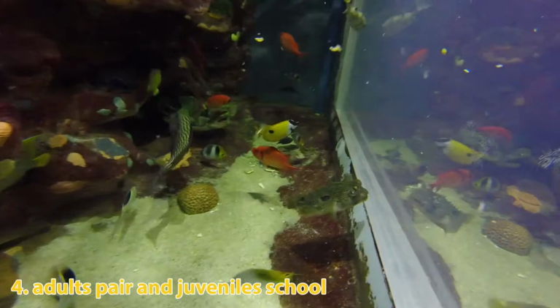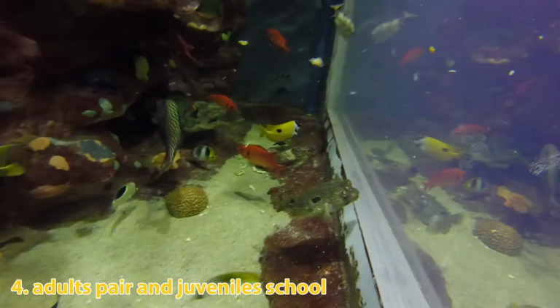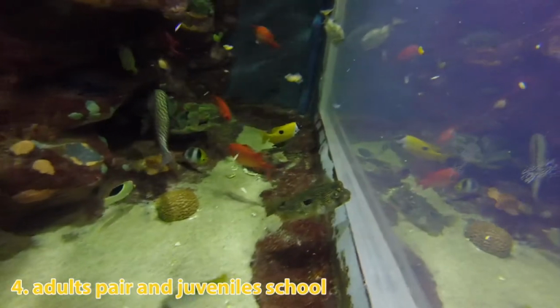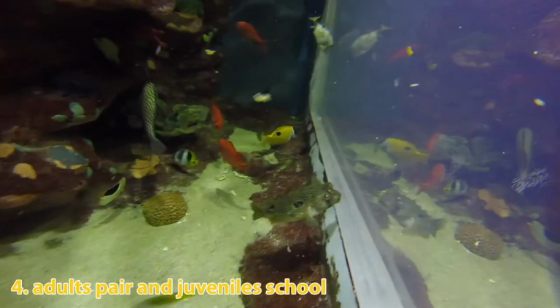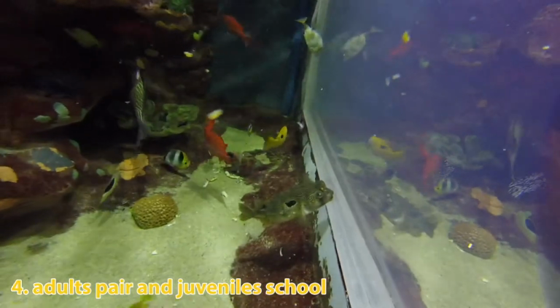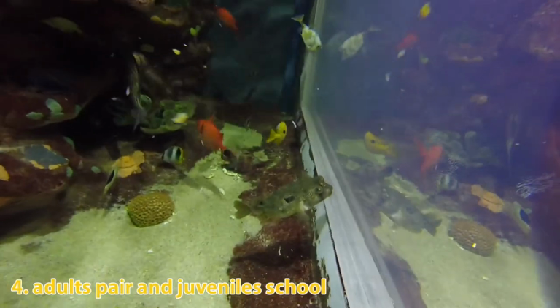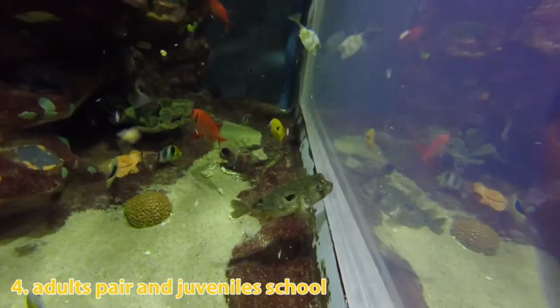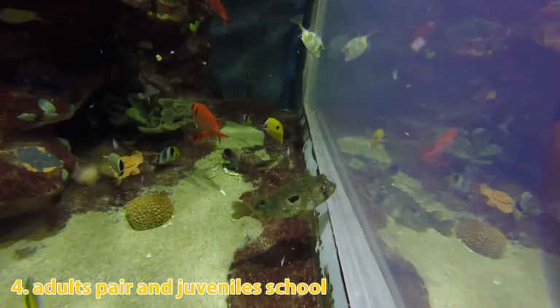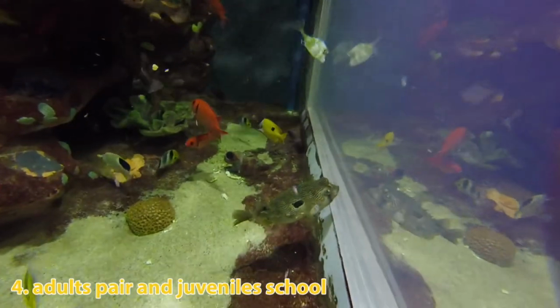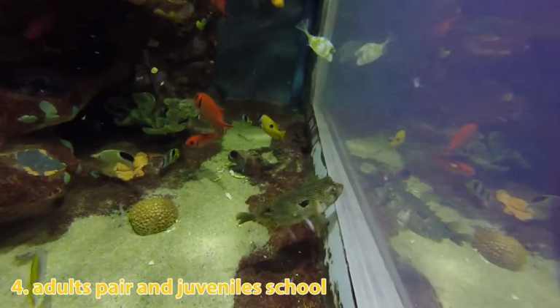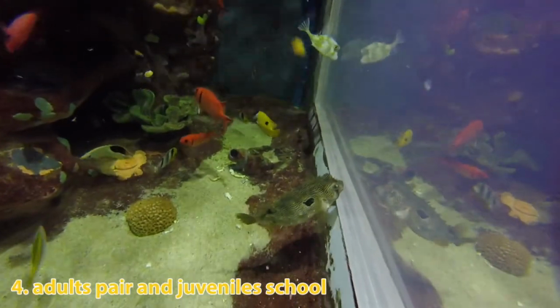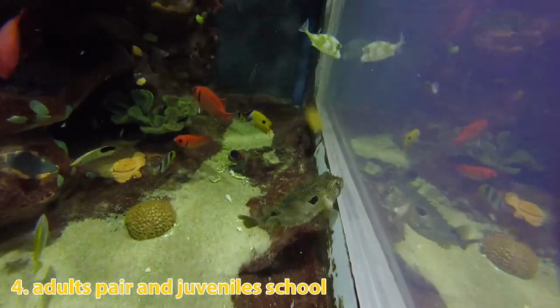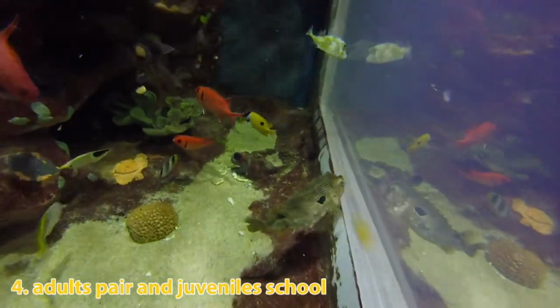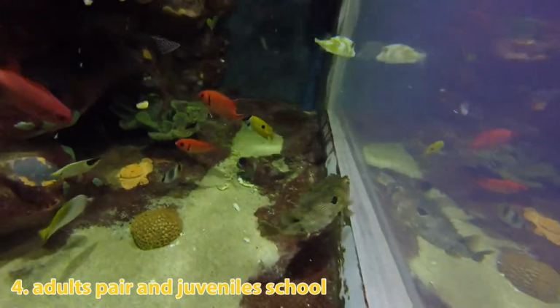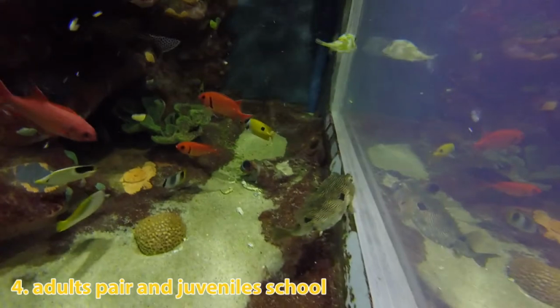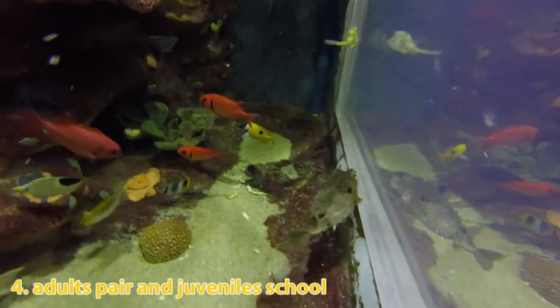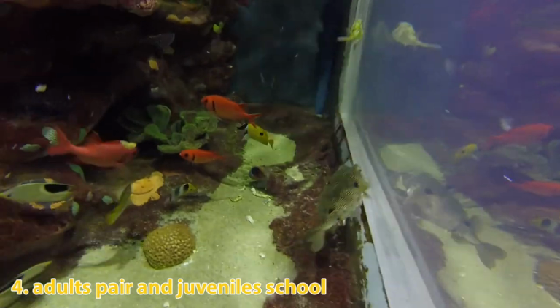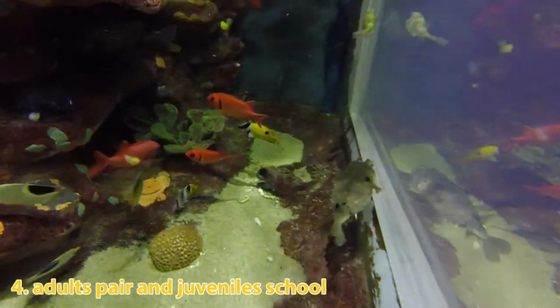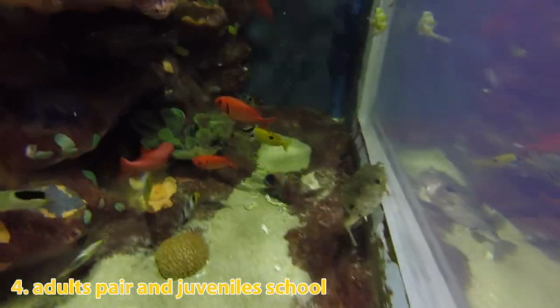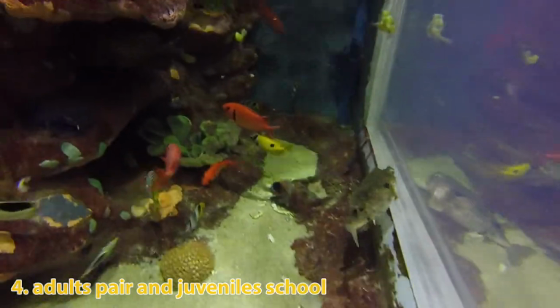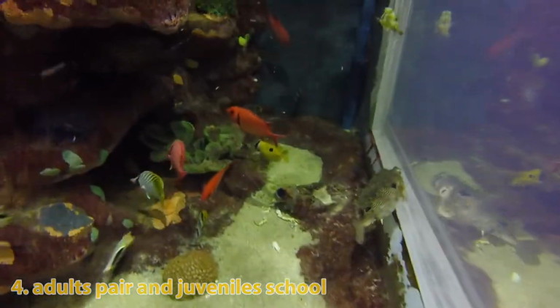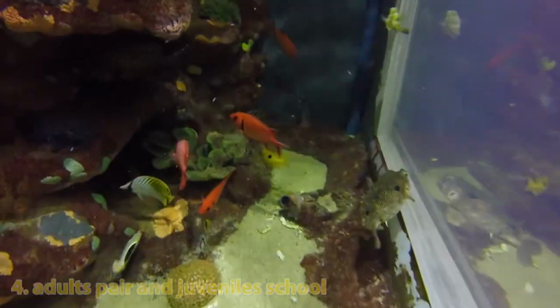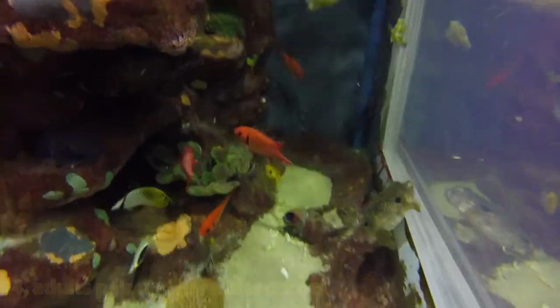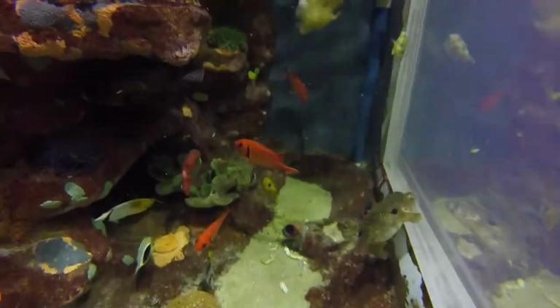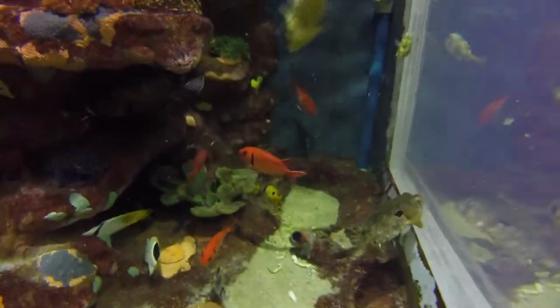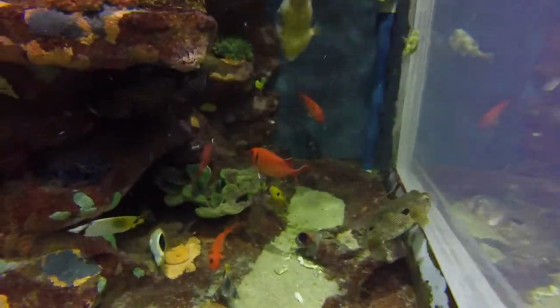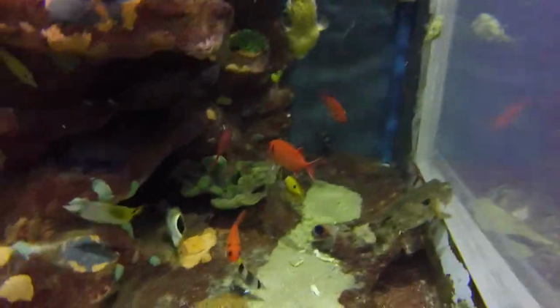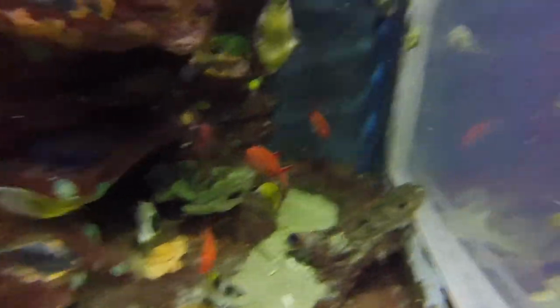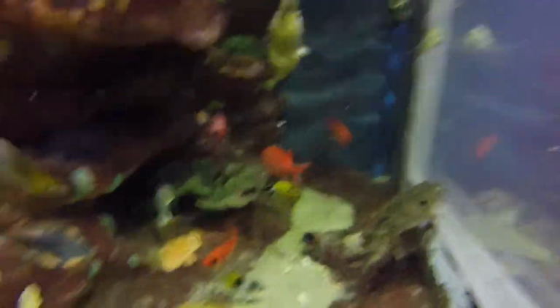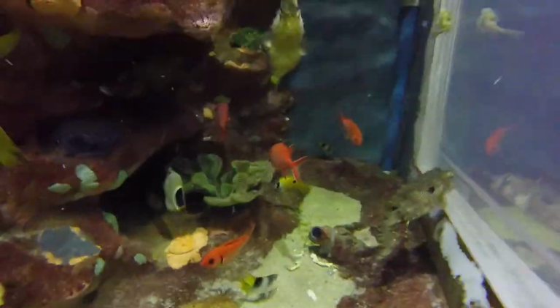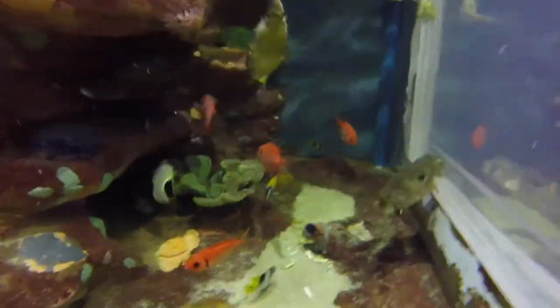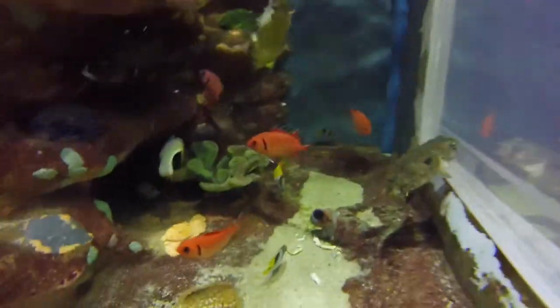Adults are typically seen in pairs while juveniles tend to form schools and seek shelter in coral.